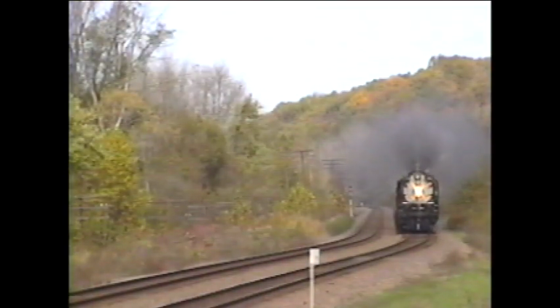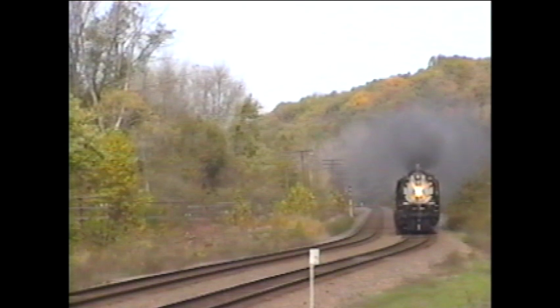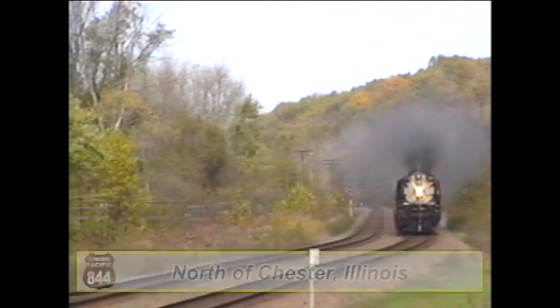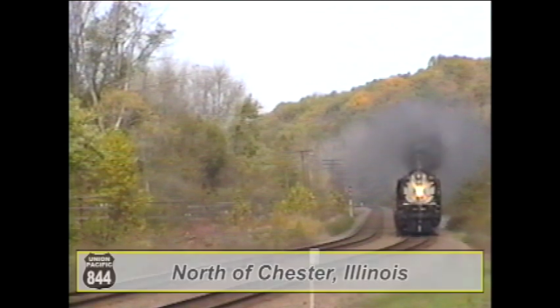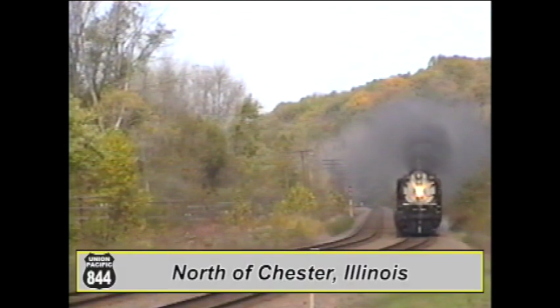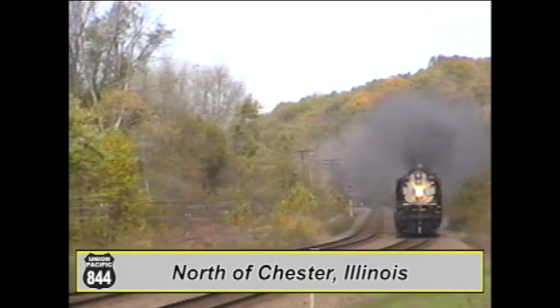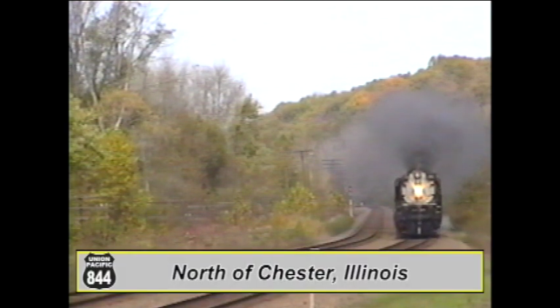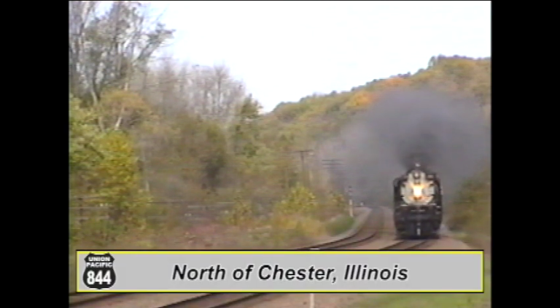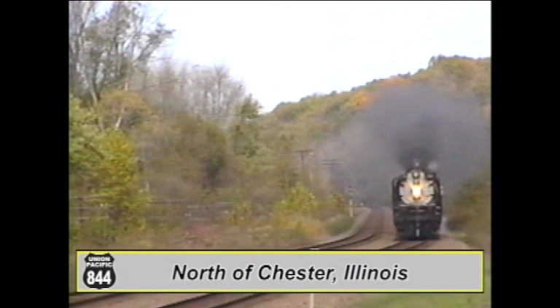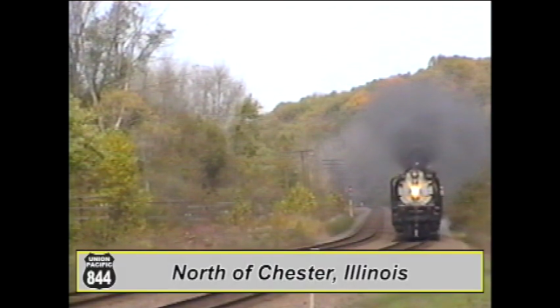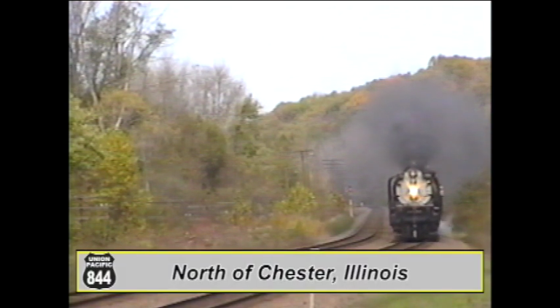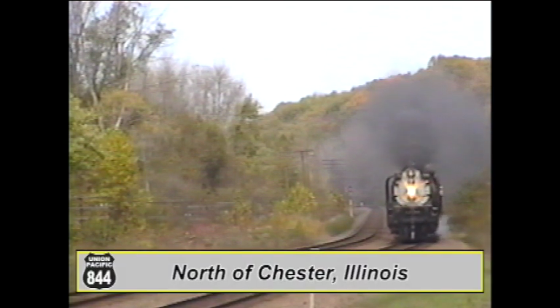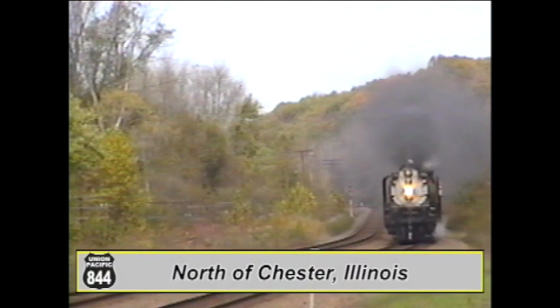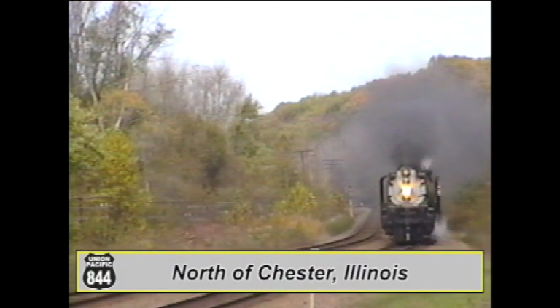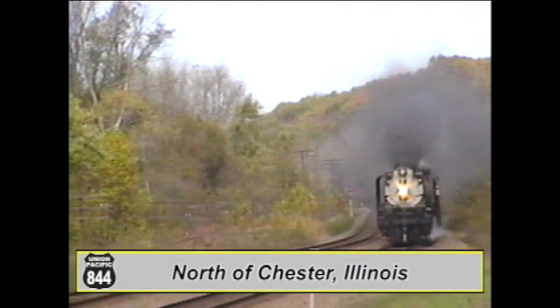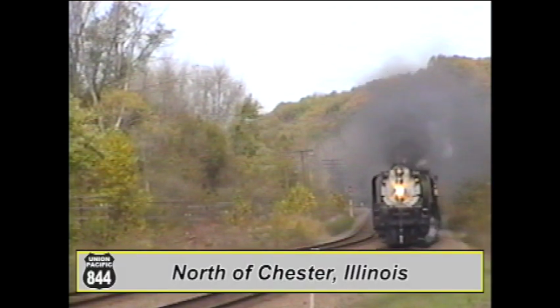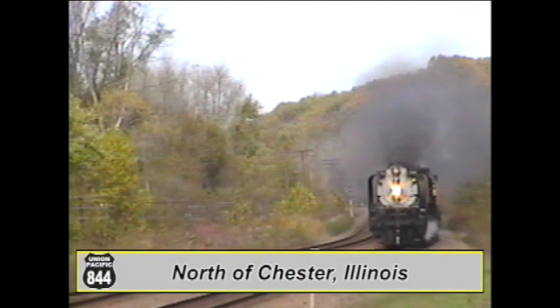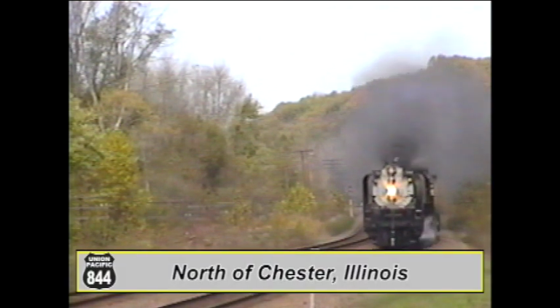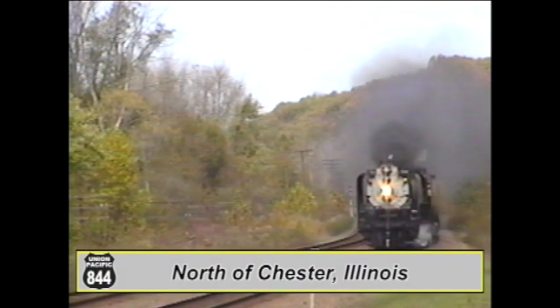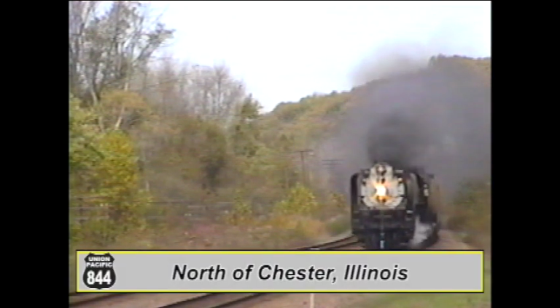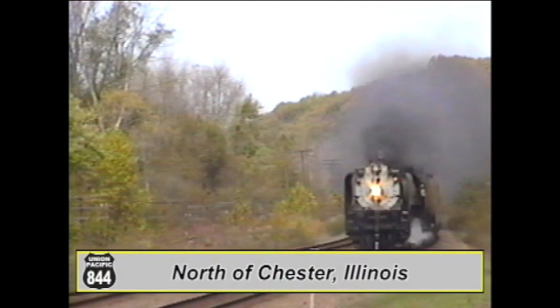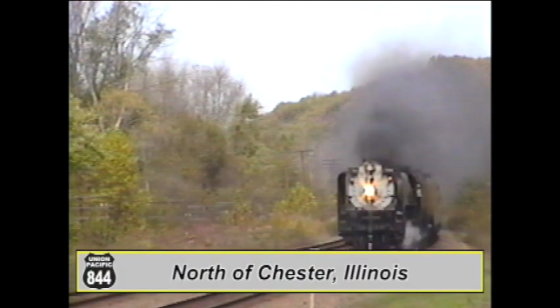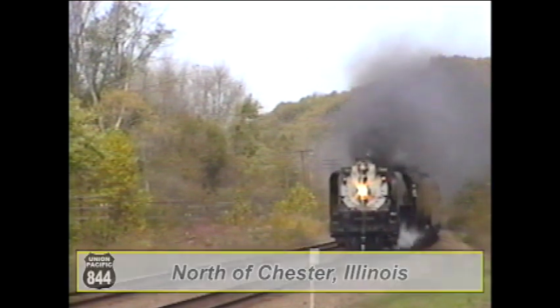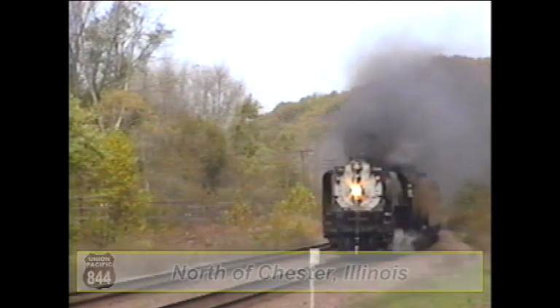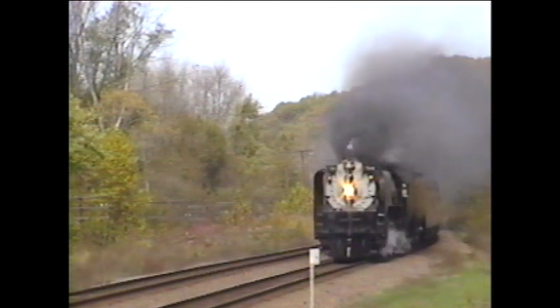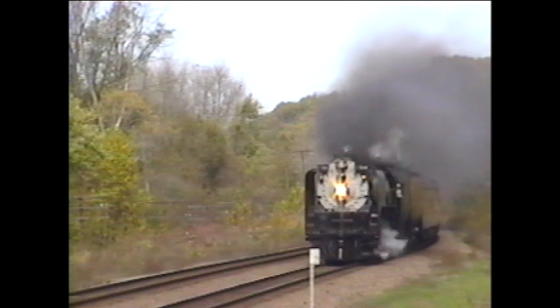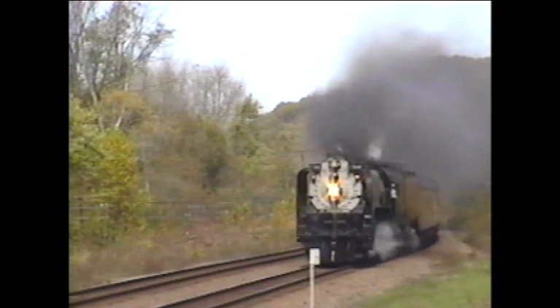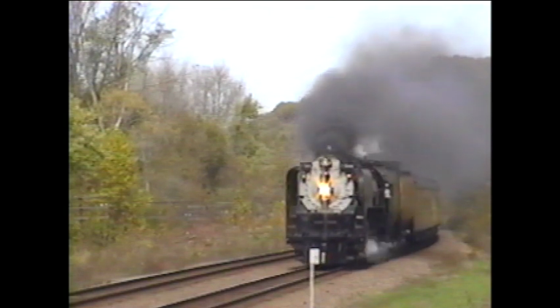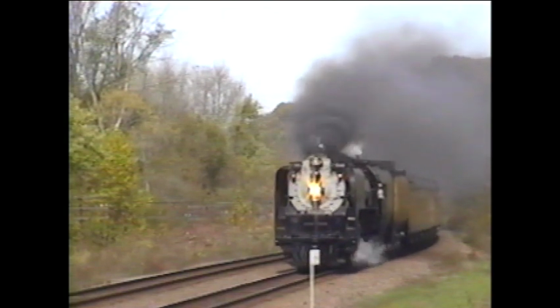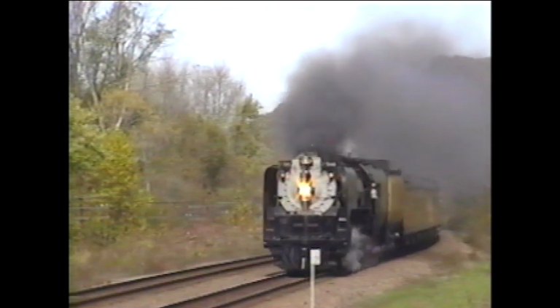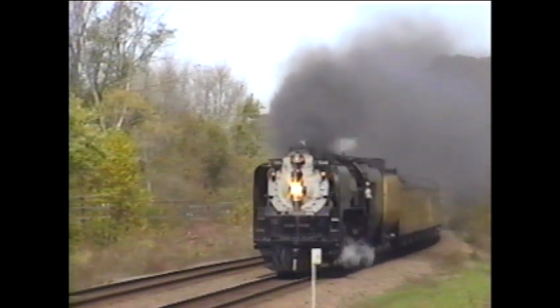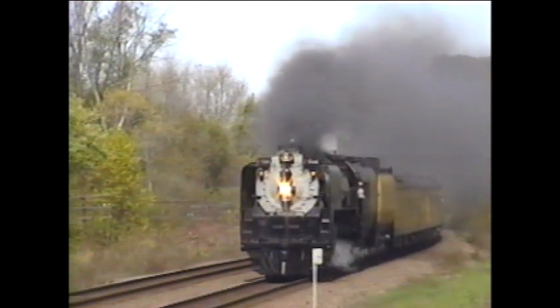It's October 24th, 1996, and the 844 is back in black as she approaches Chester, Illinois.